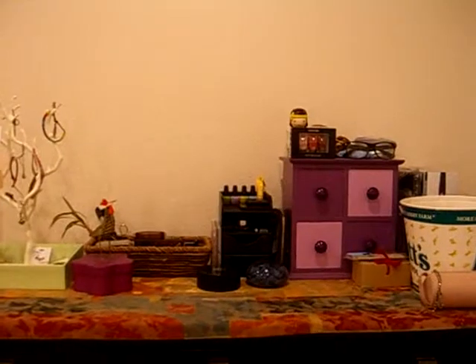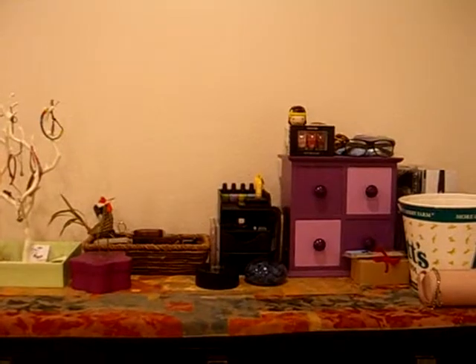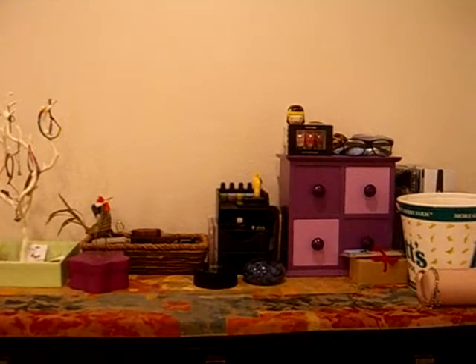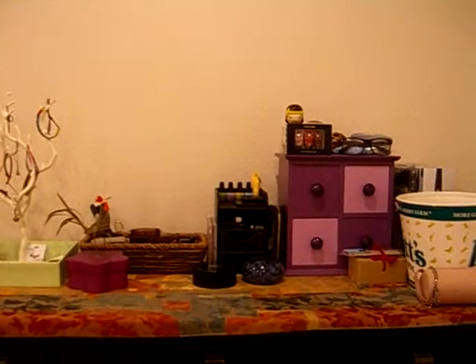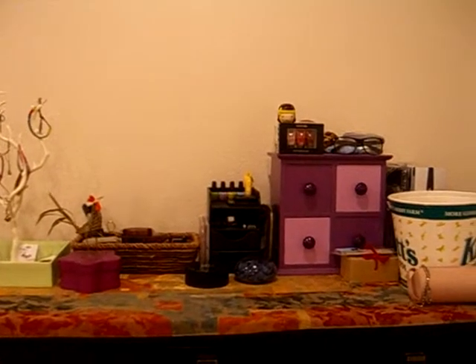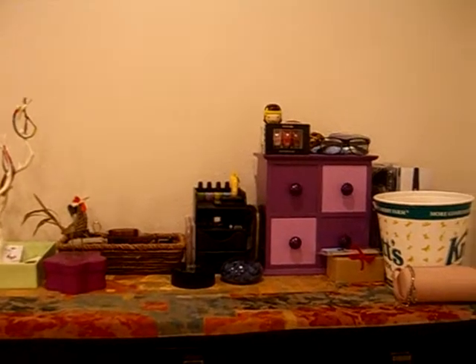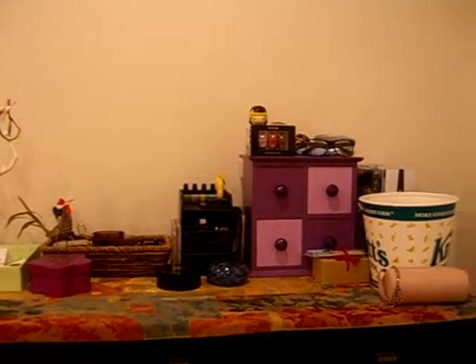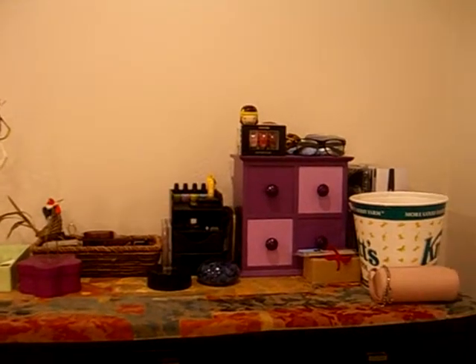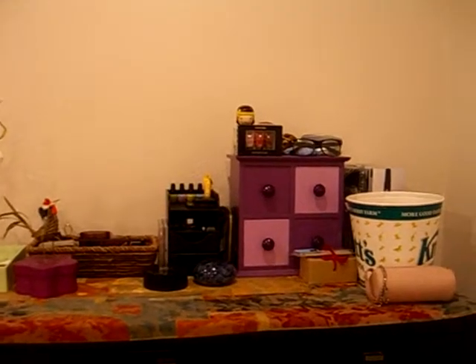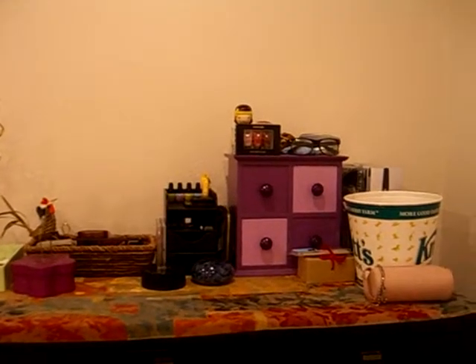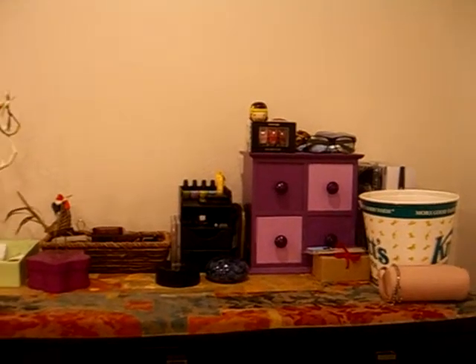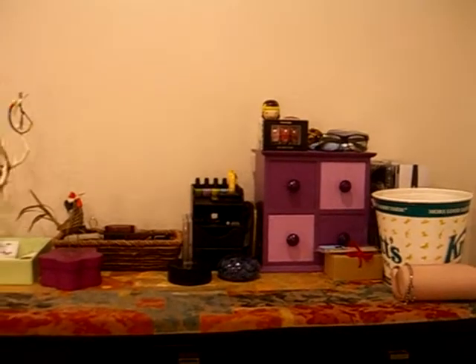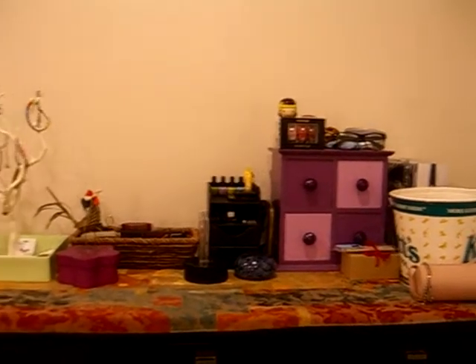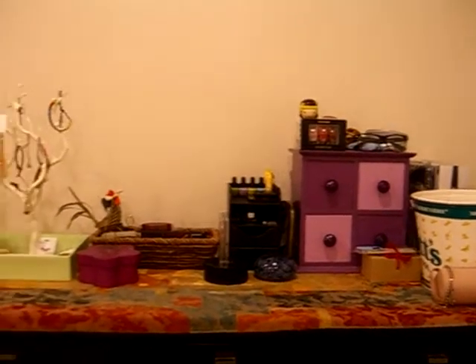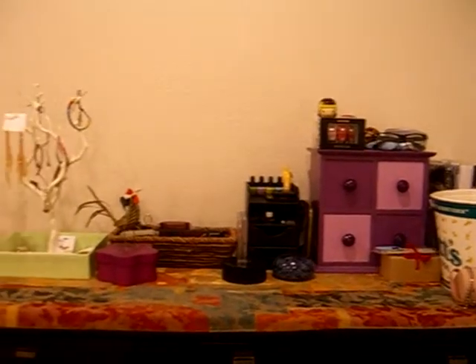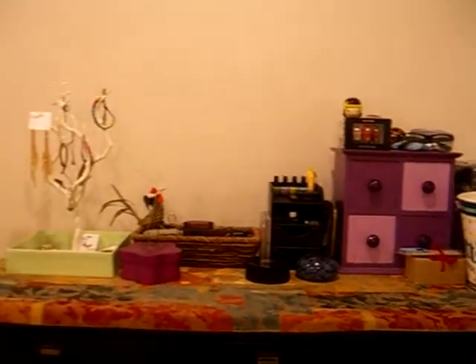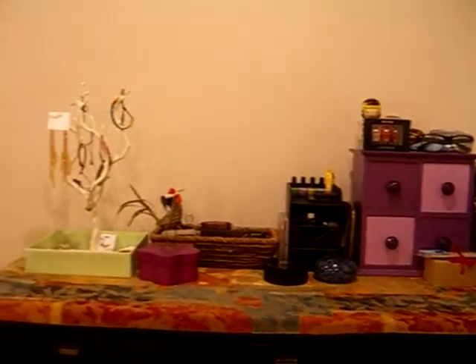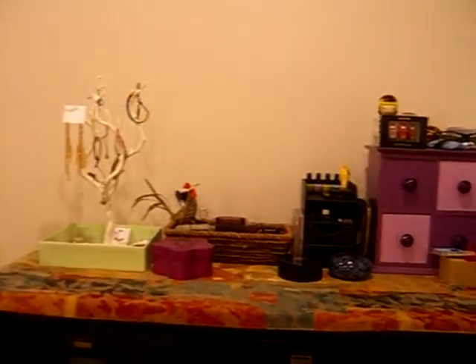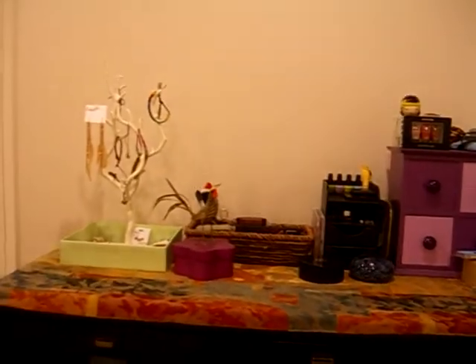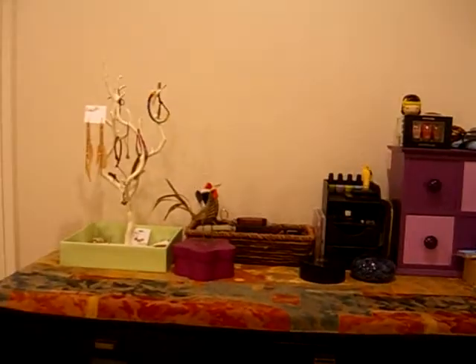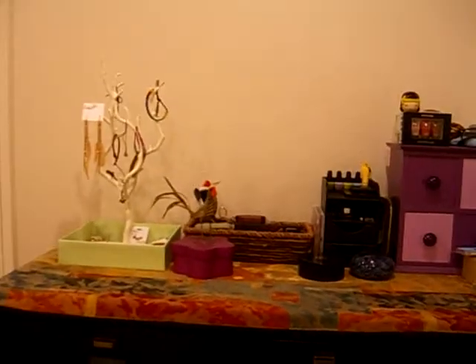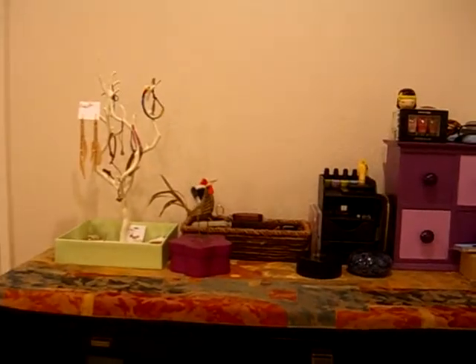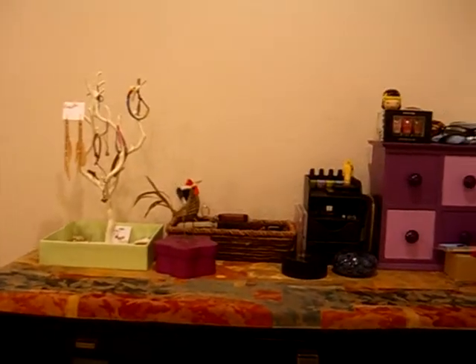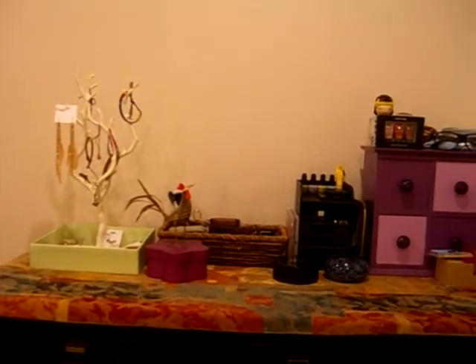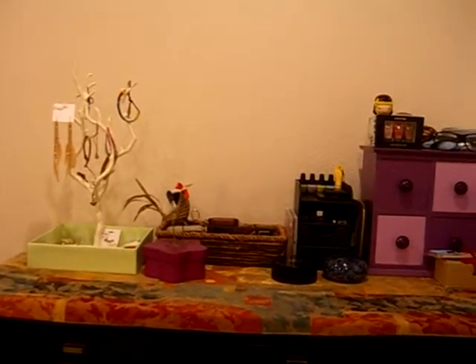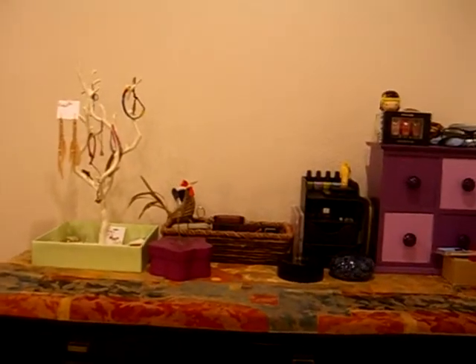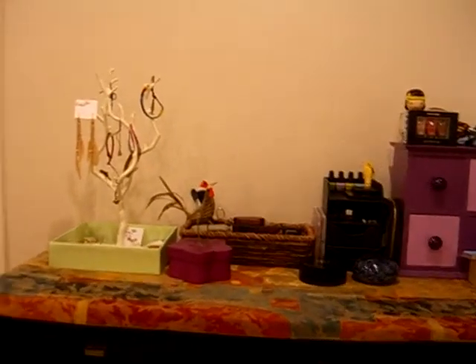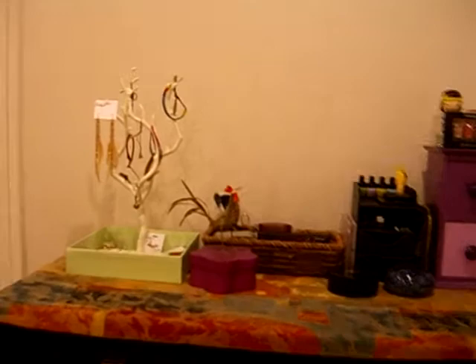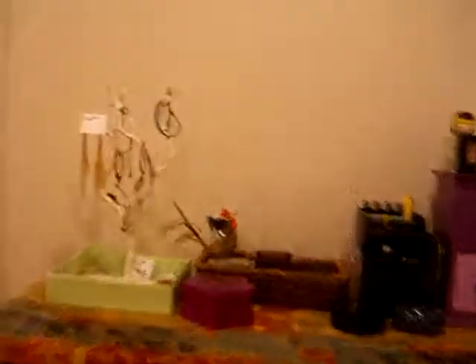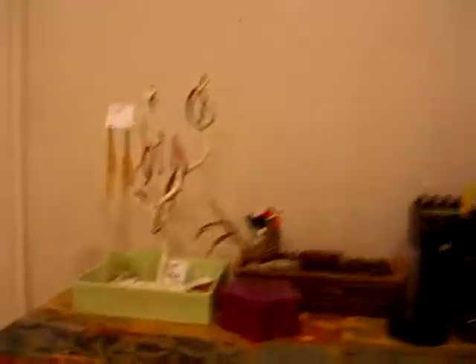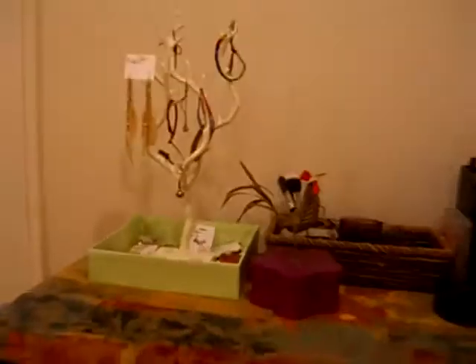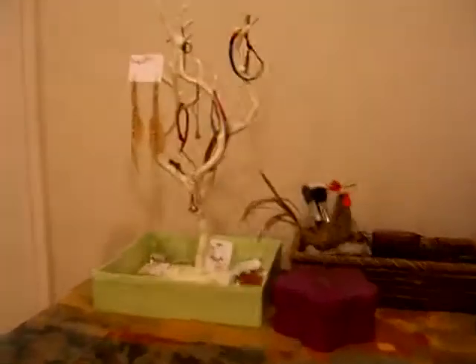Hi guys, so this is my makeup collection, and yeah, let's get started.